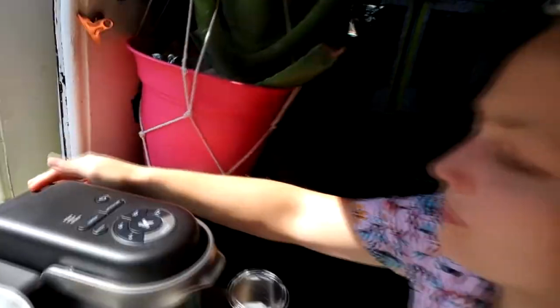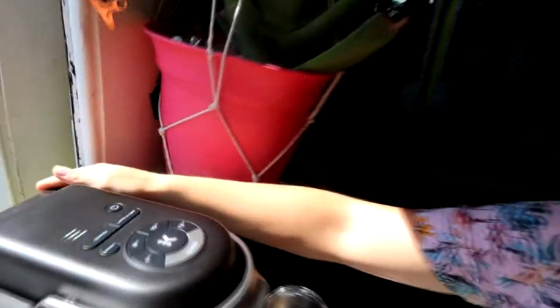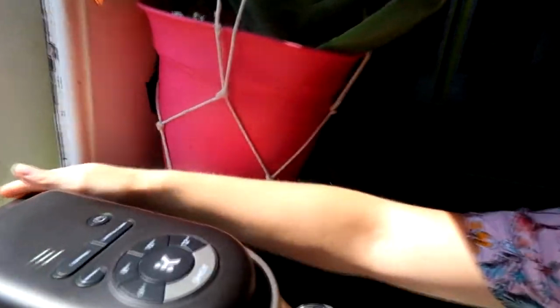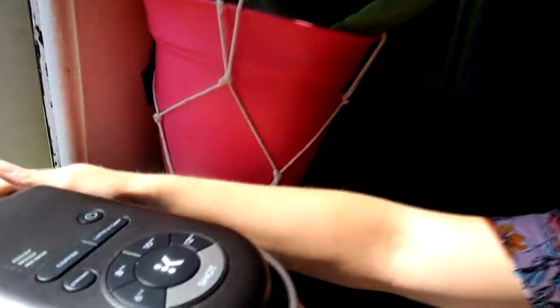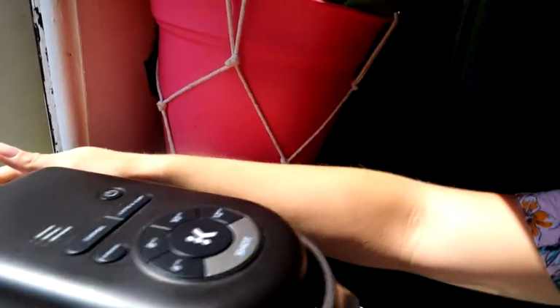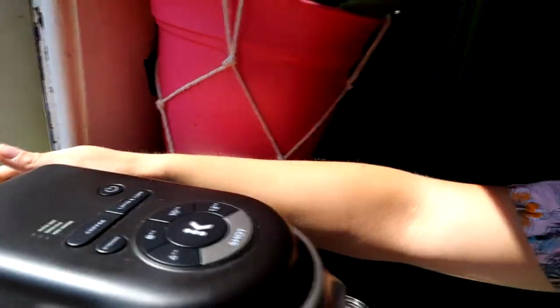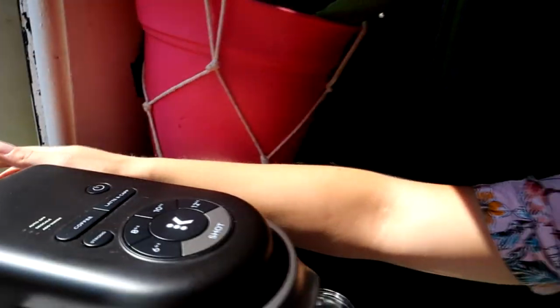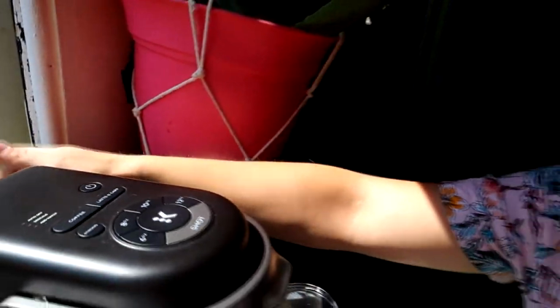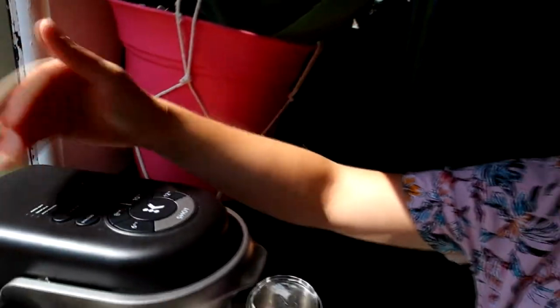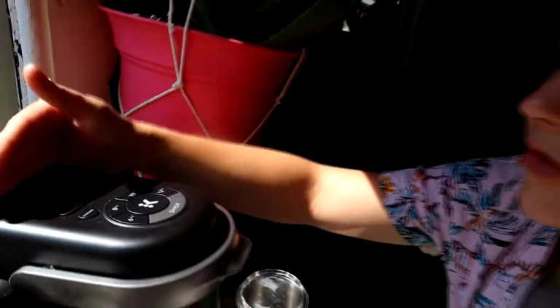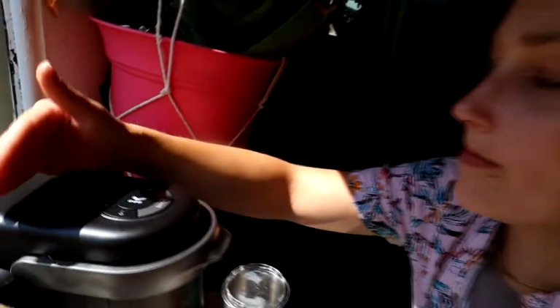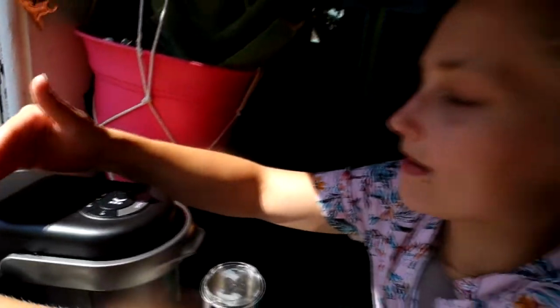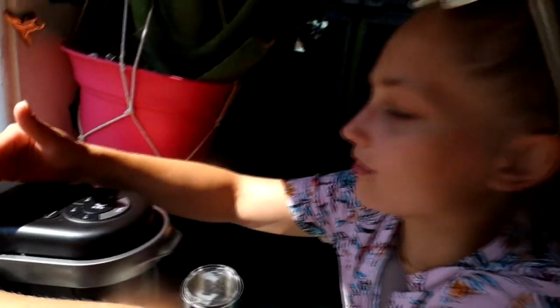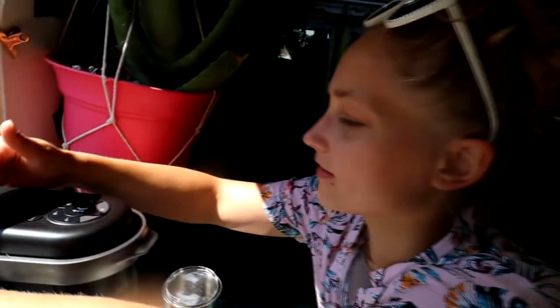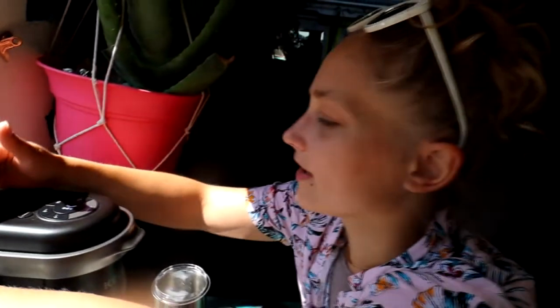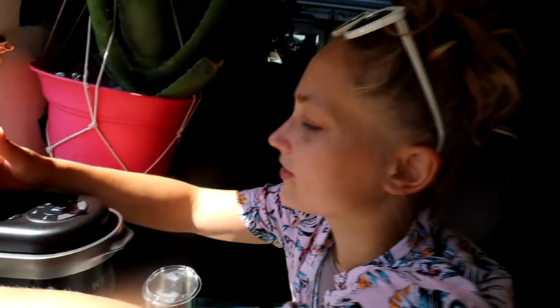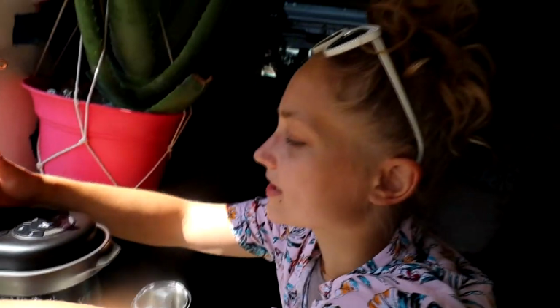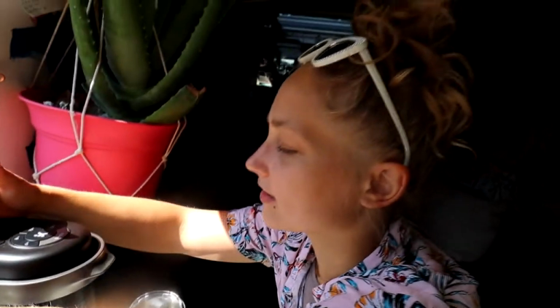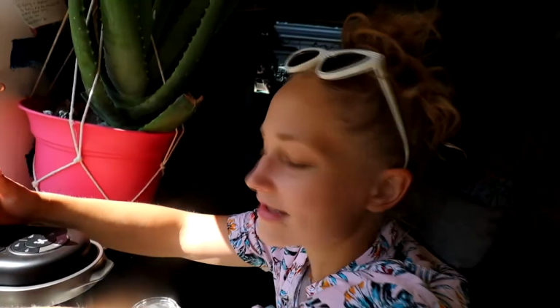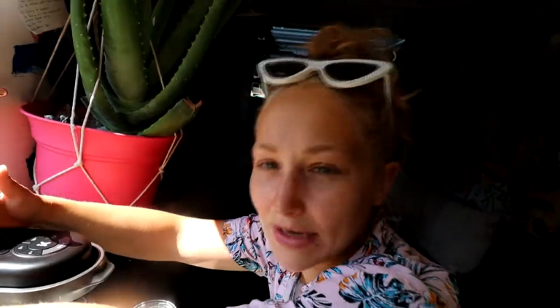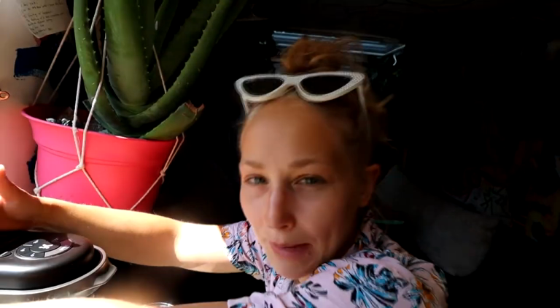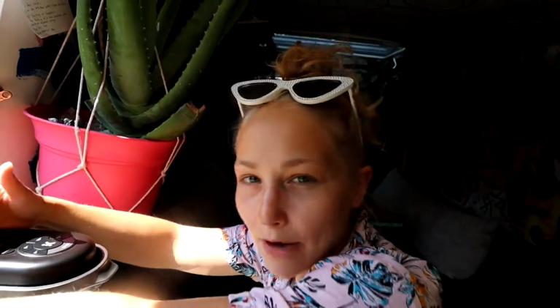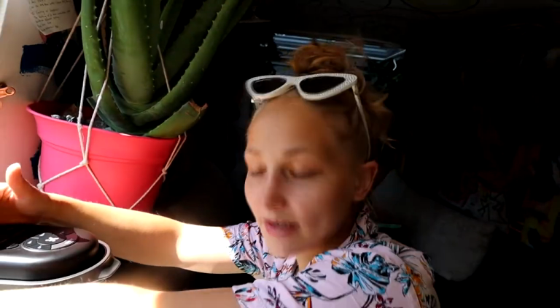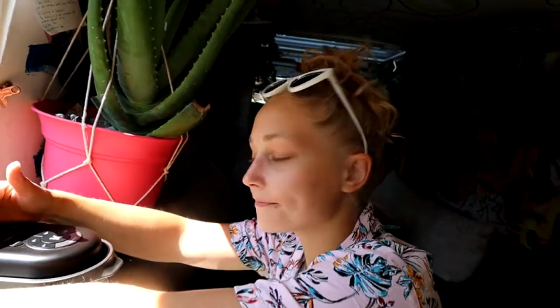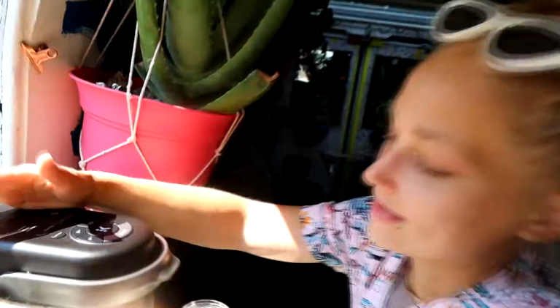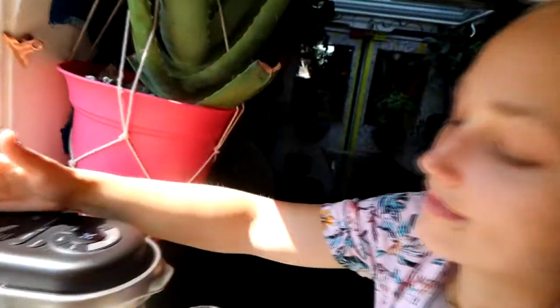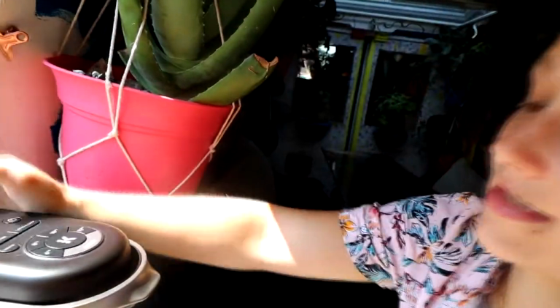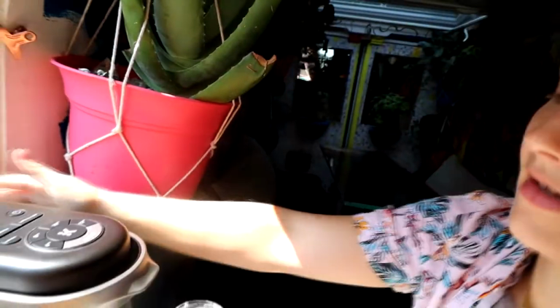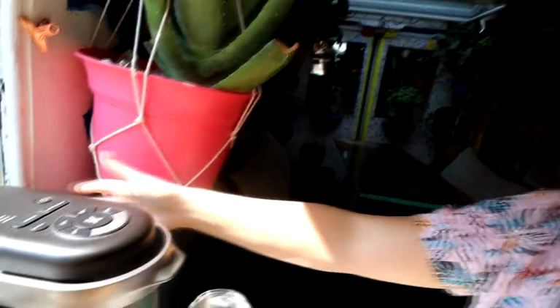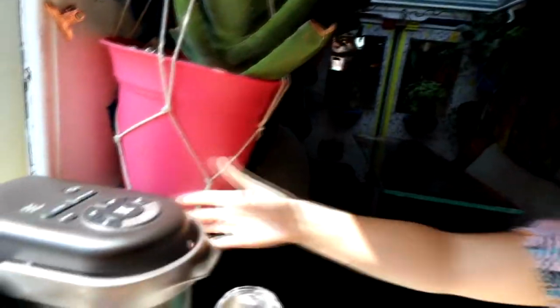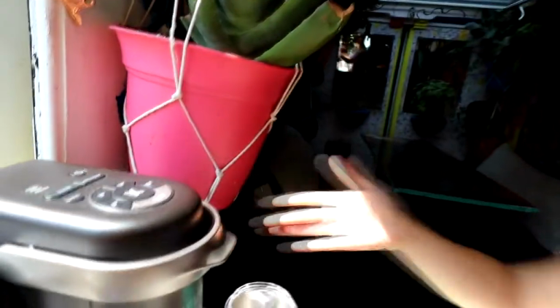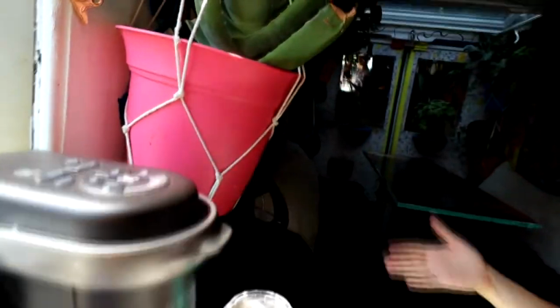Make sure the coffee maker is on. We usually turn ours off after we make a latte just to save power. So now it's getting started.